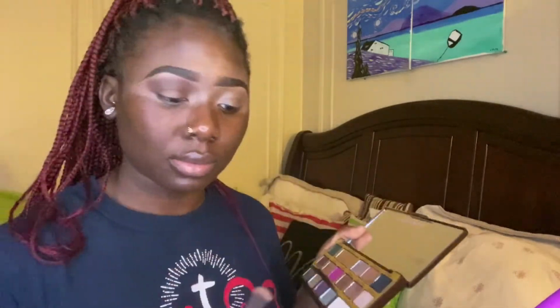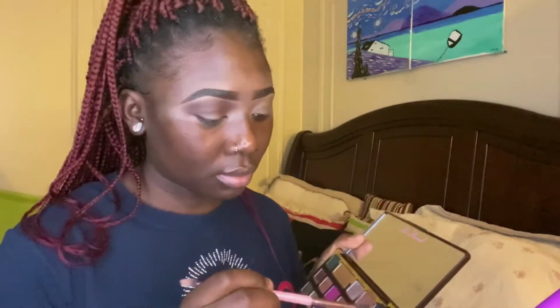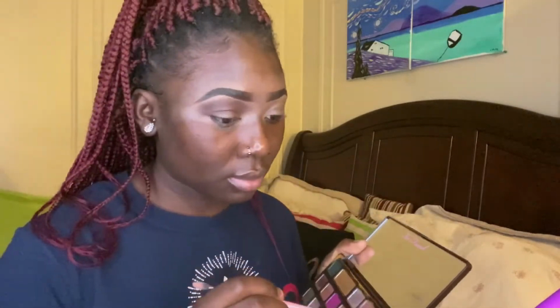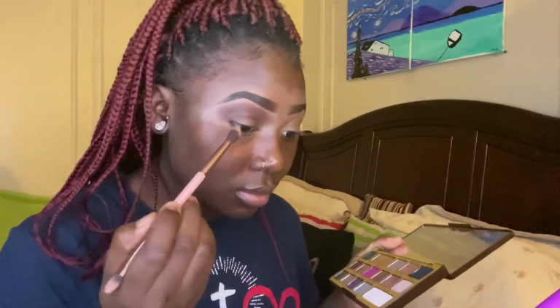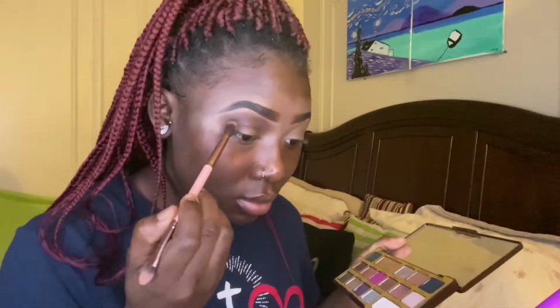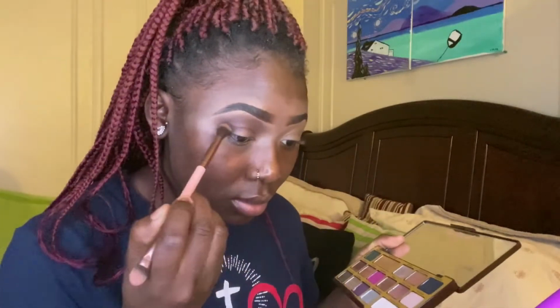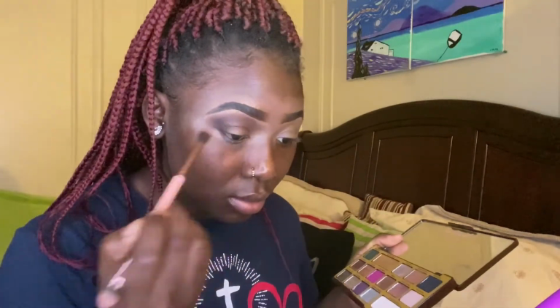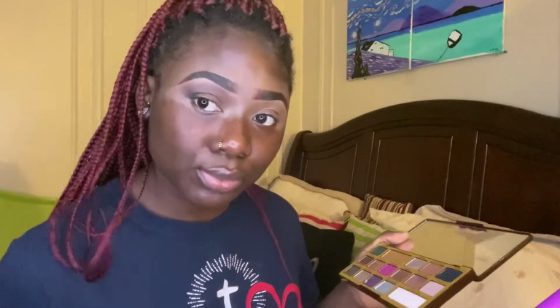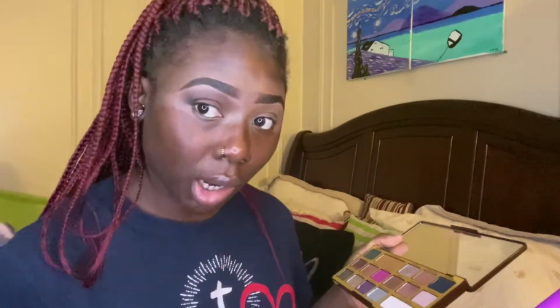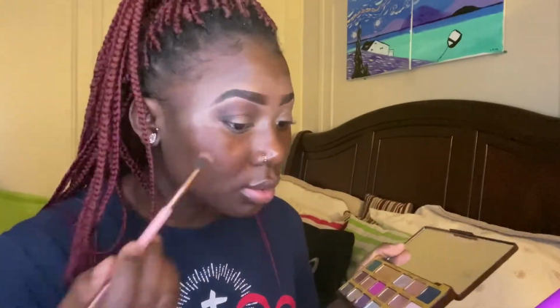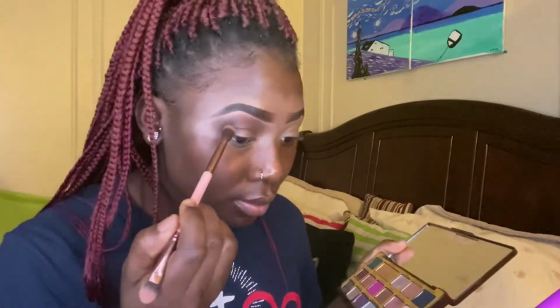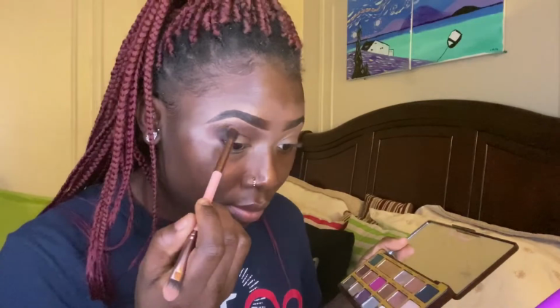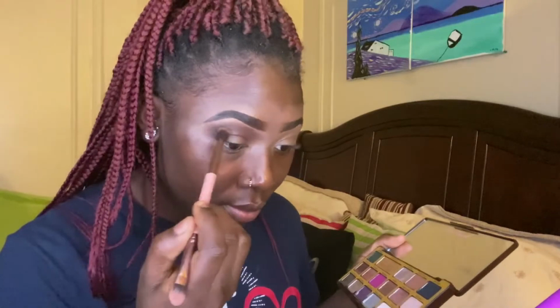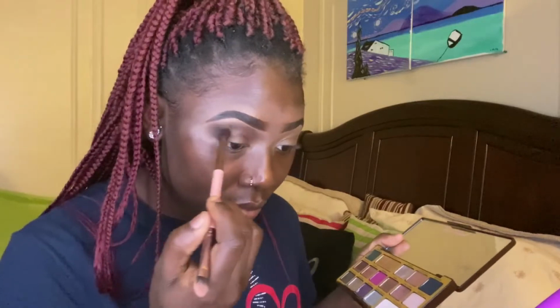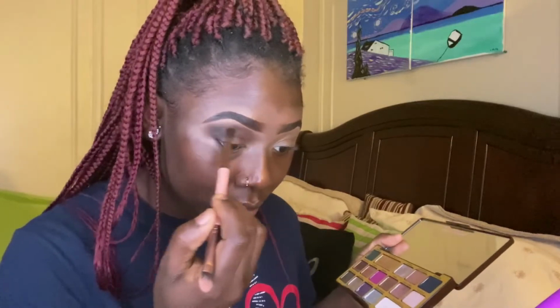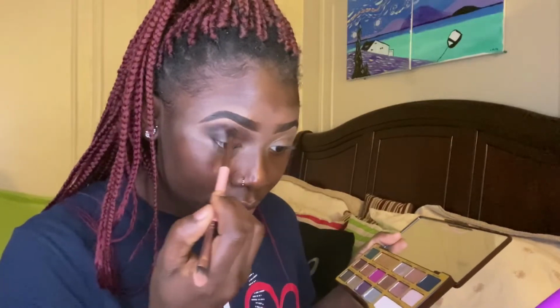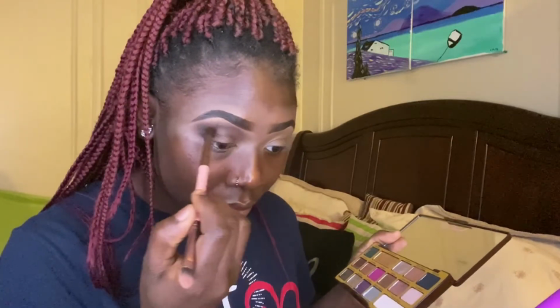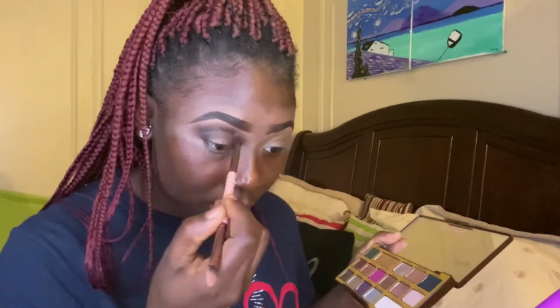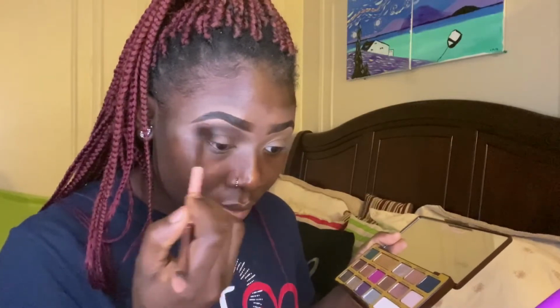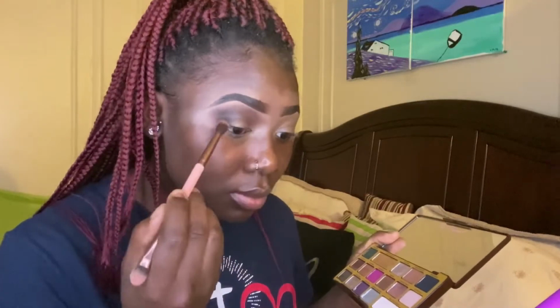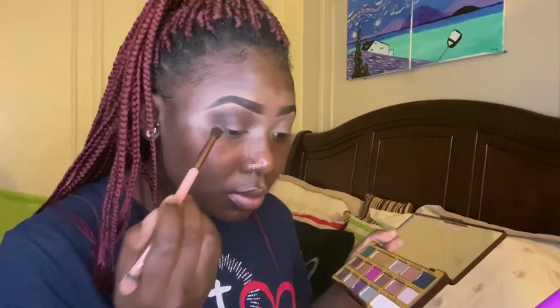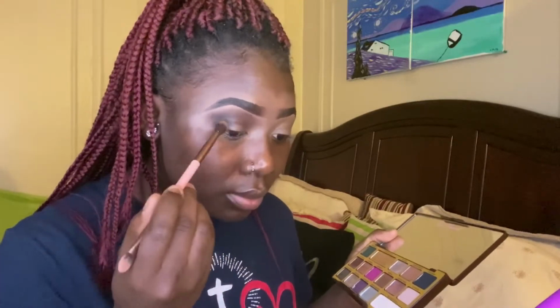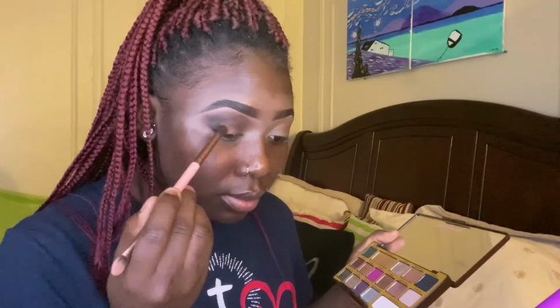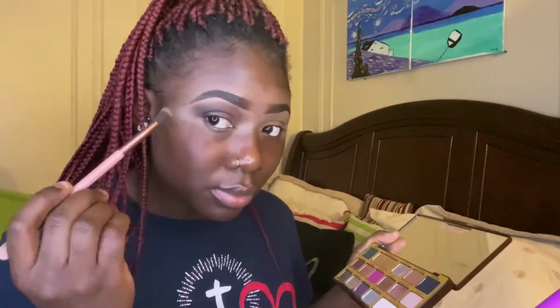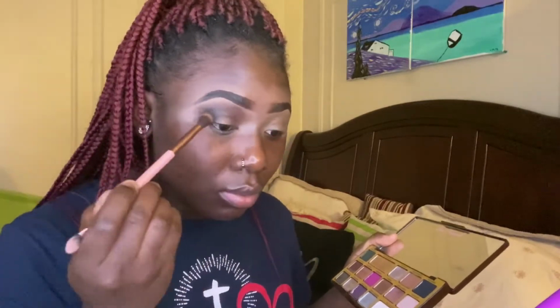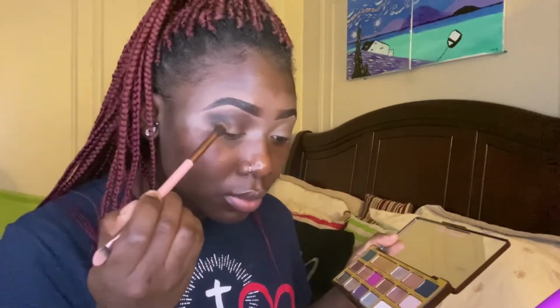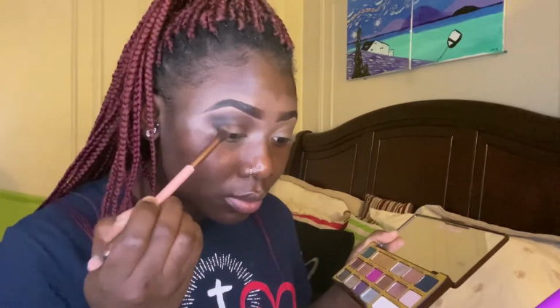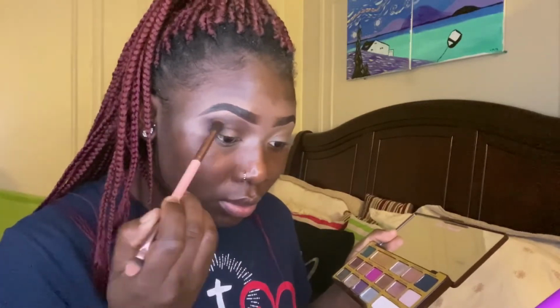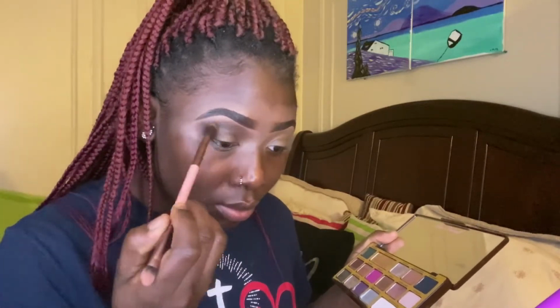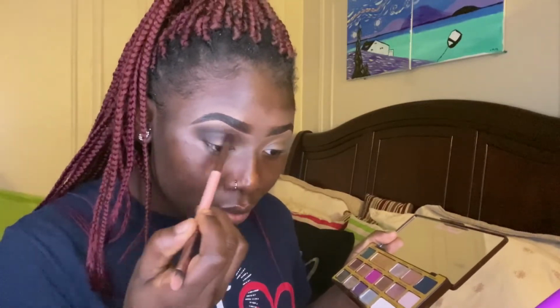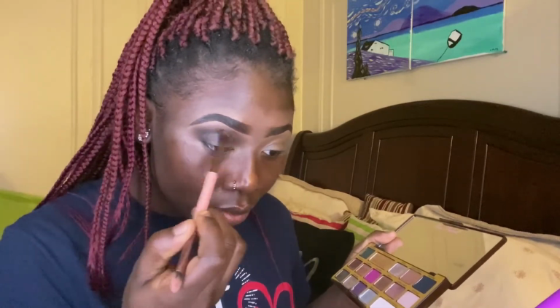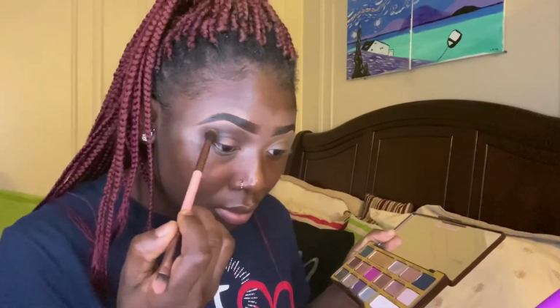To darken up this look a bit more, I went into my Too Faced palette and used the black shade, which really intensified the crease.